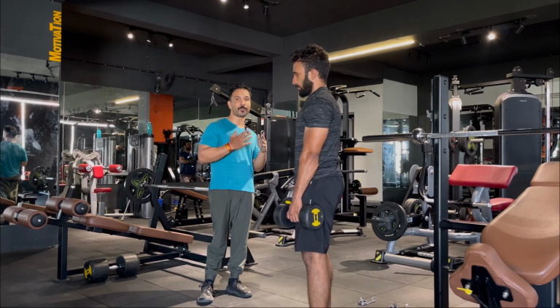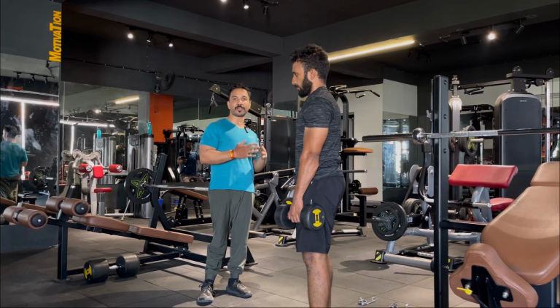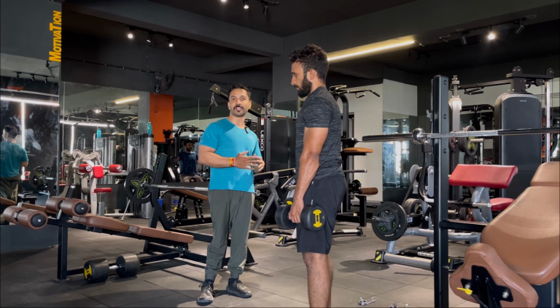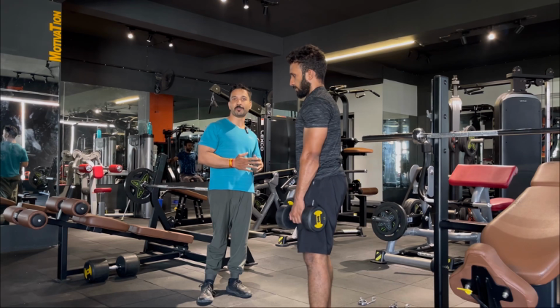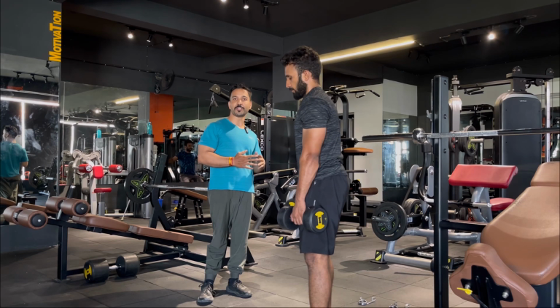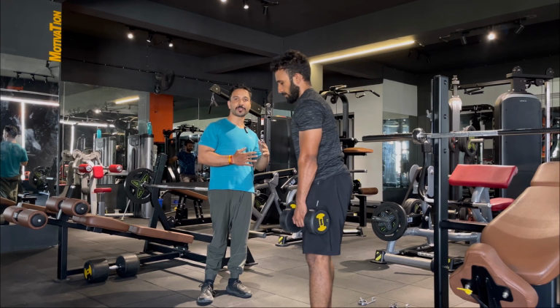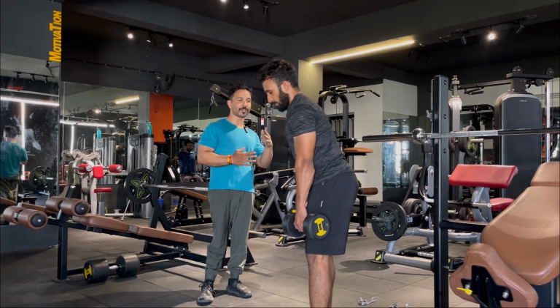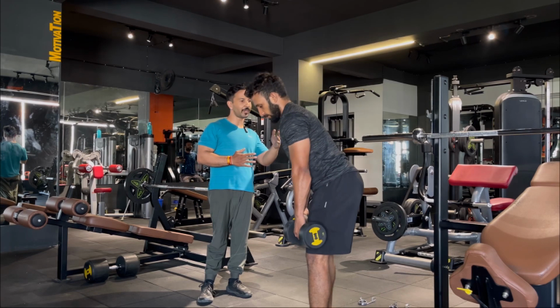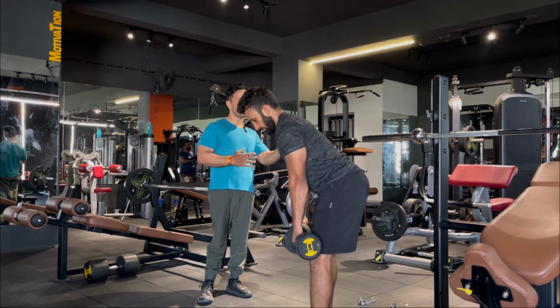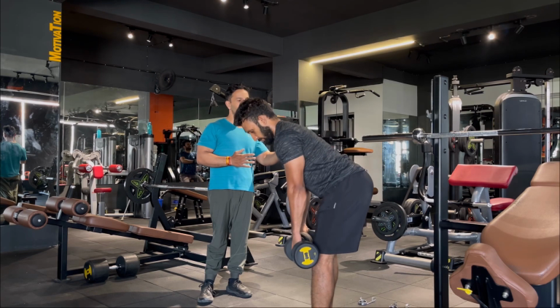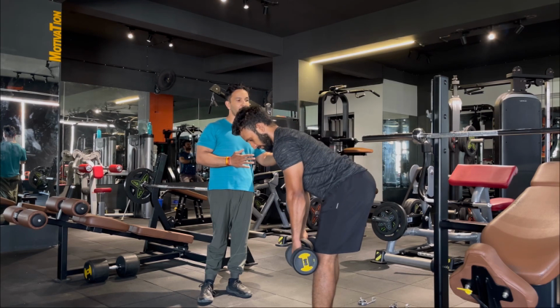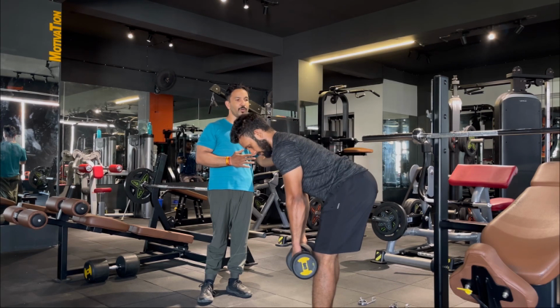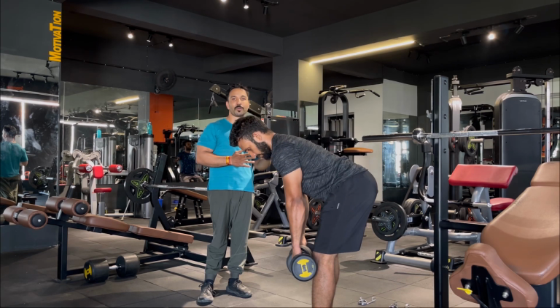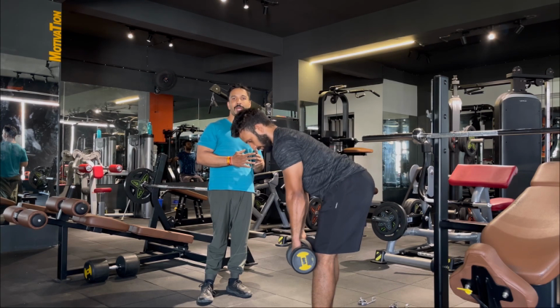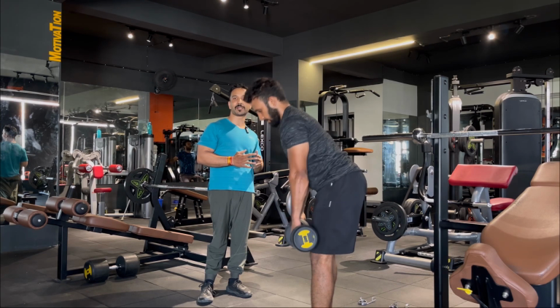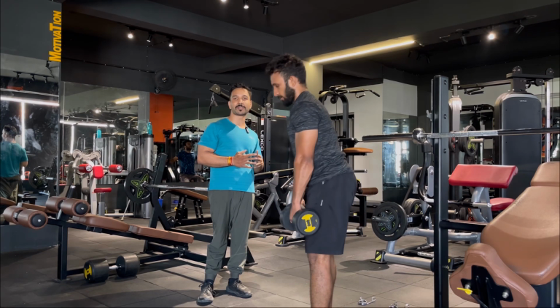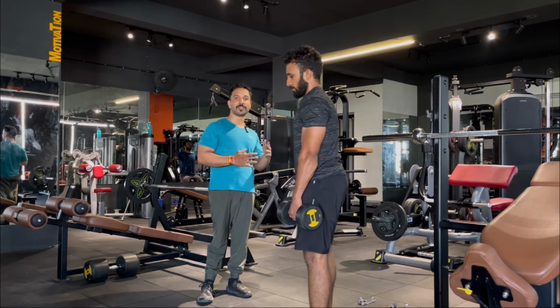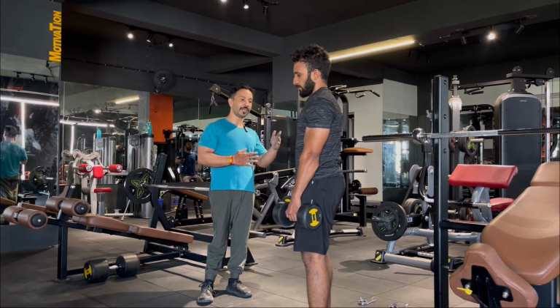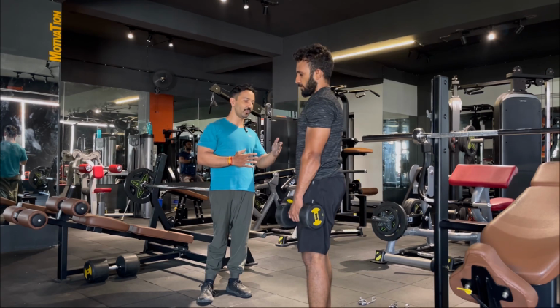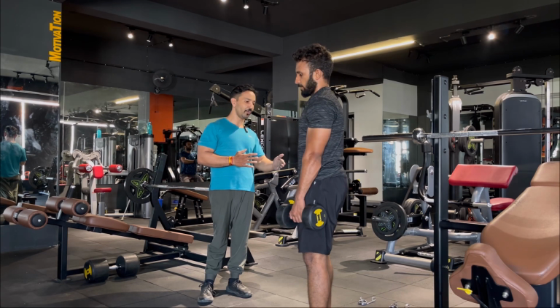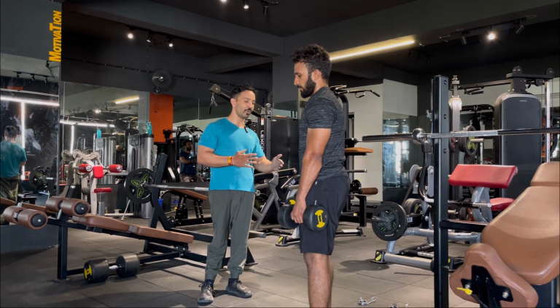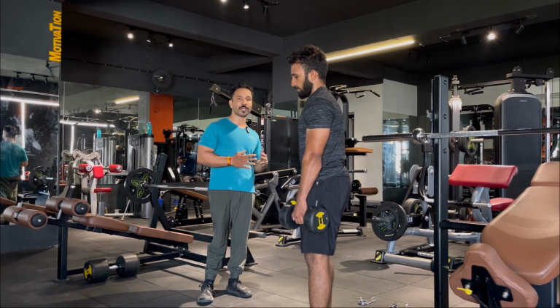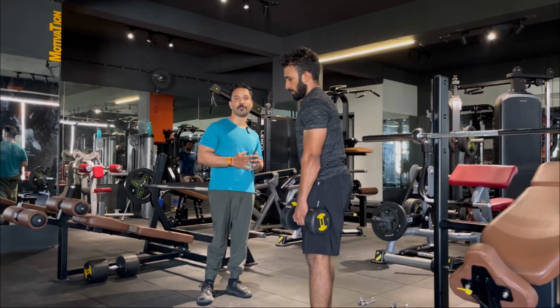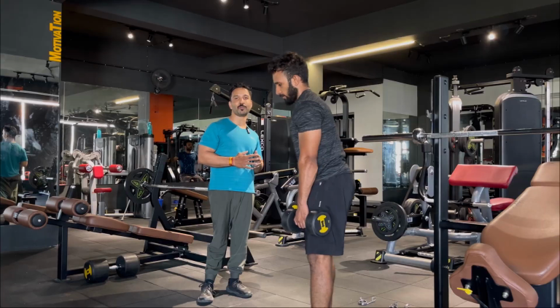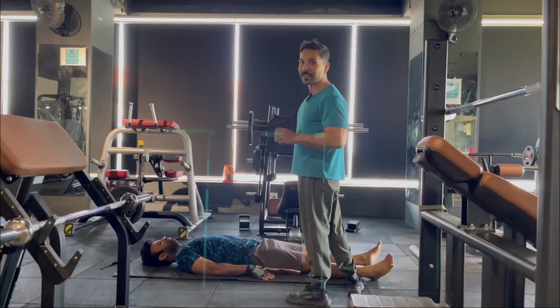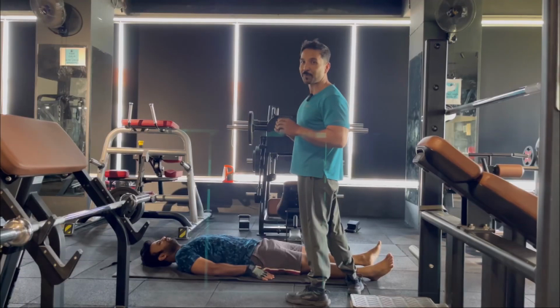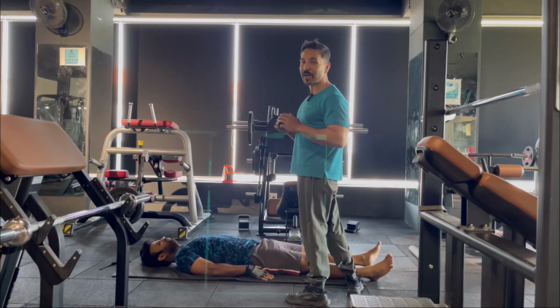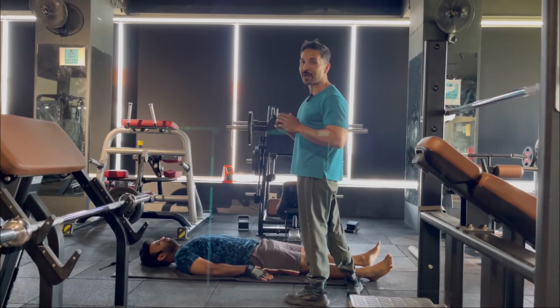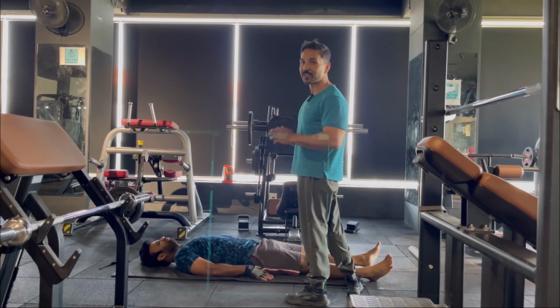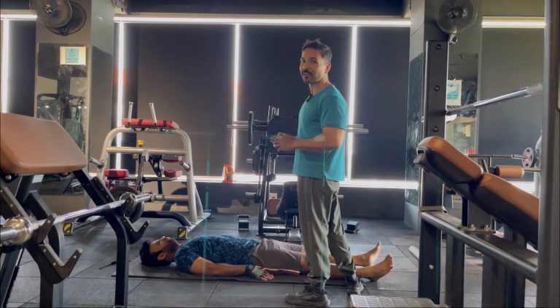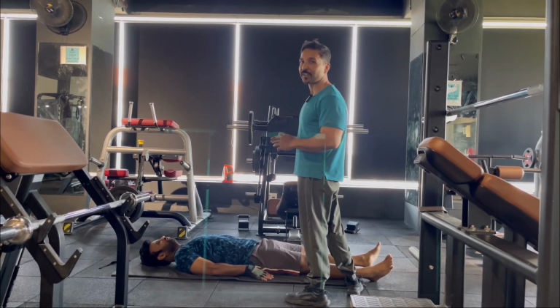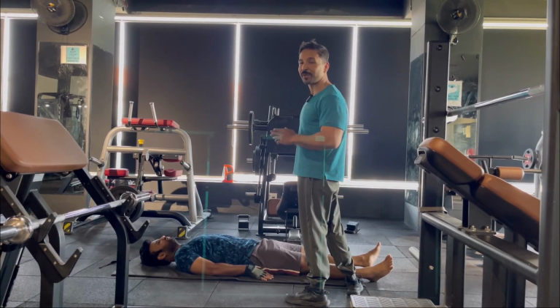After practicing the hip hinge, you can avoid your lower back and involve your hamstrings properly. How do you check your hamstring flexibility?